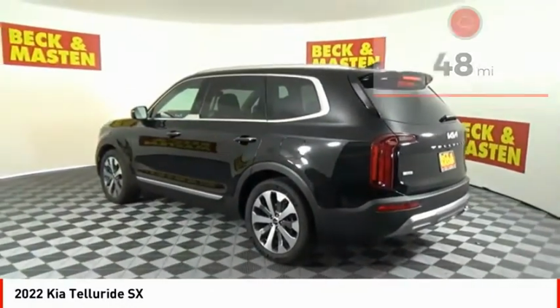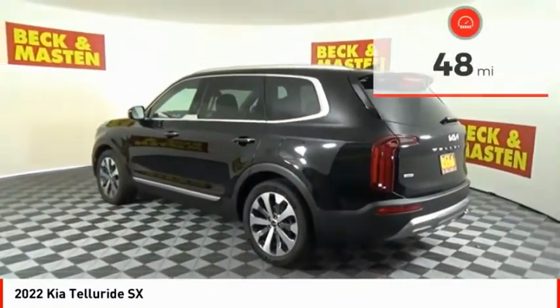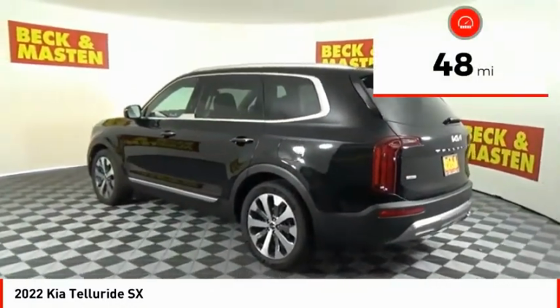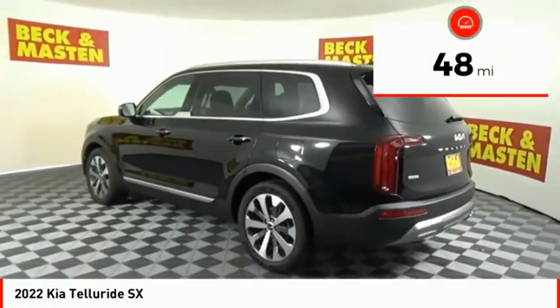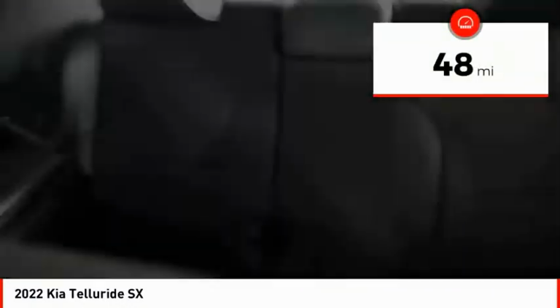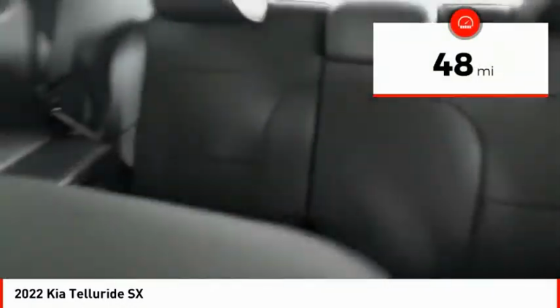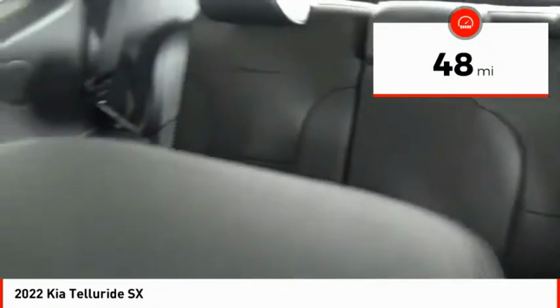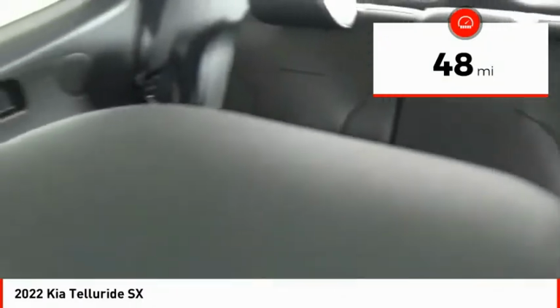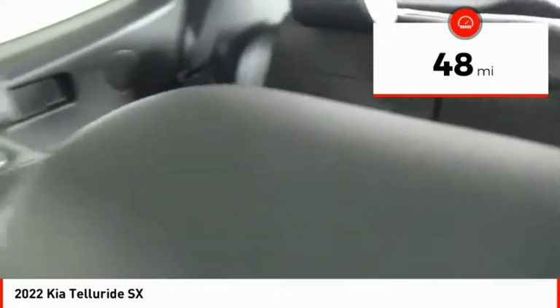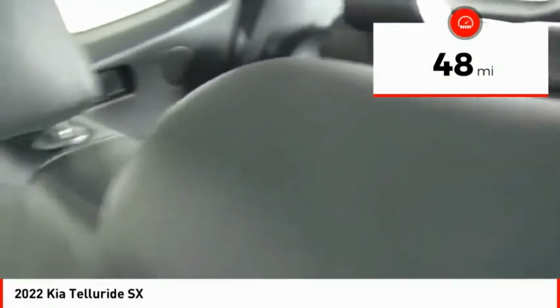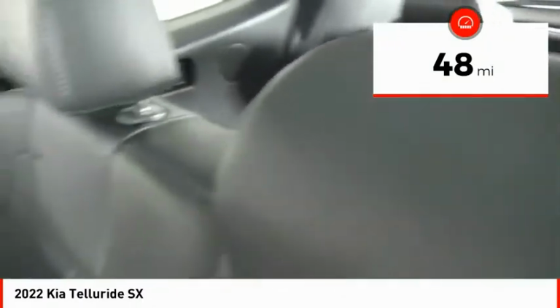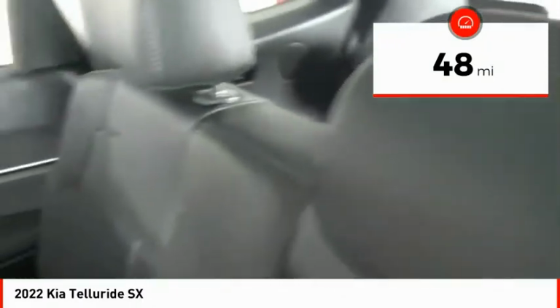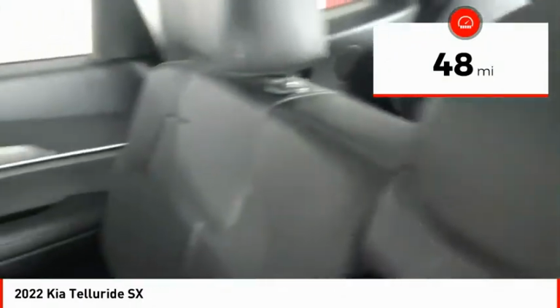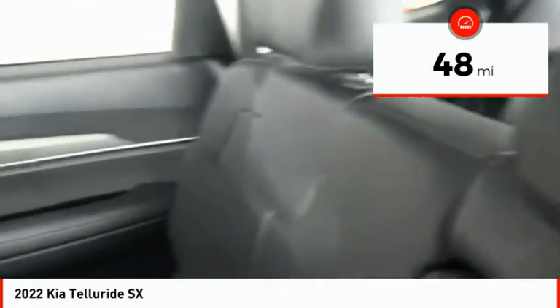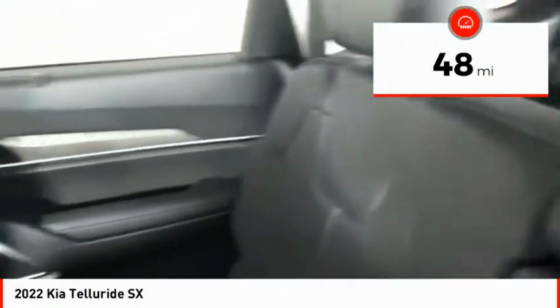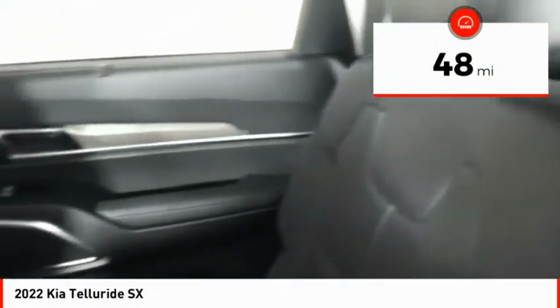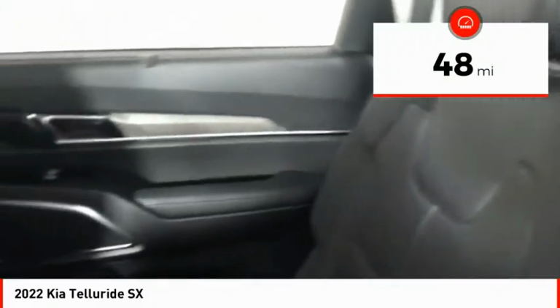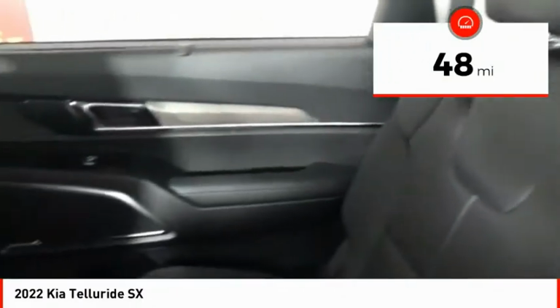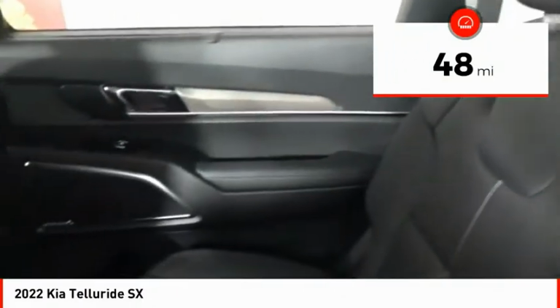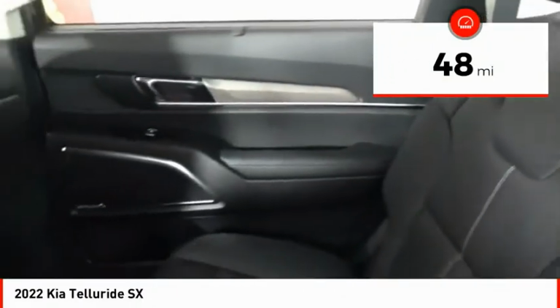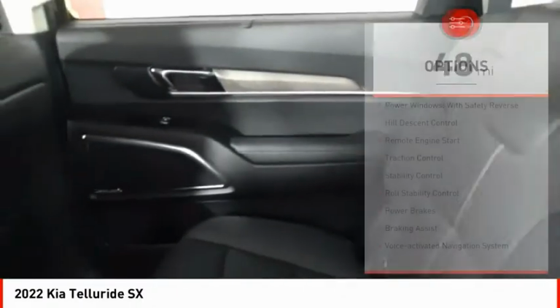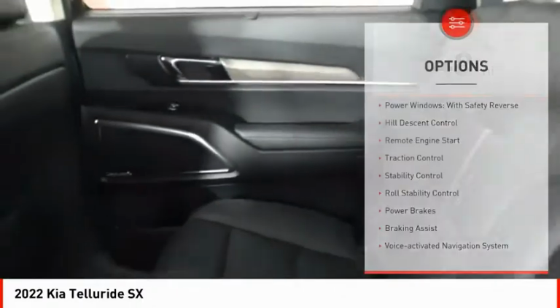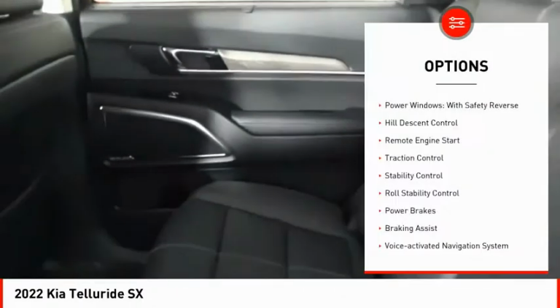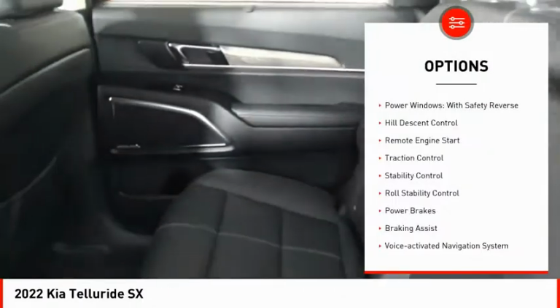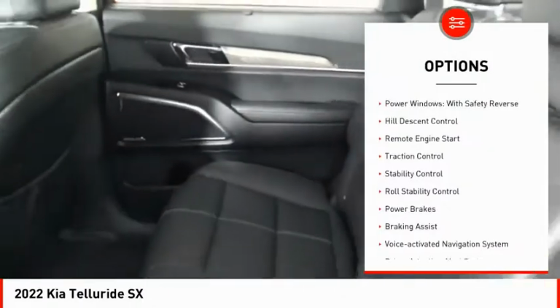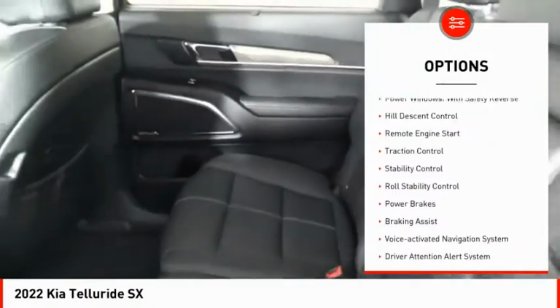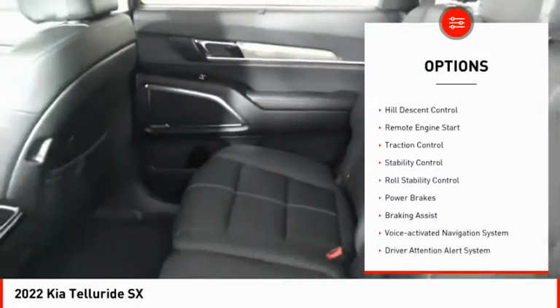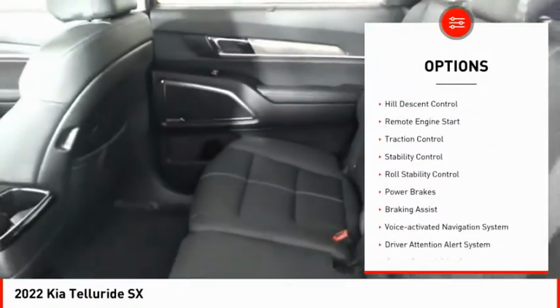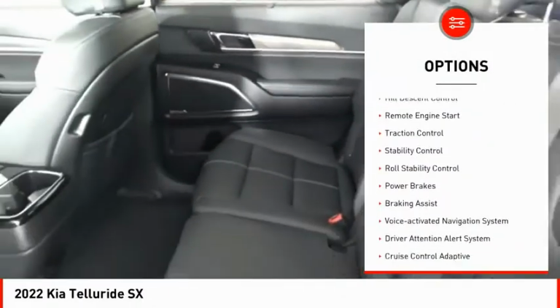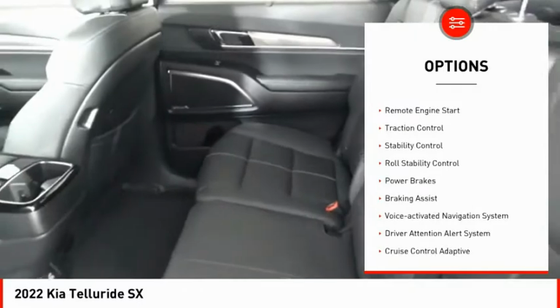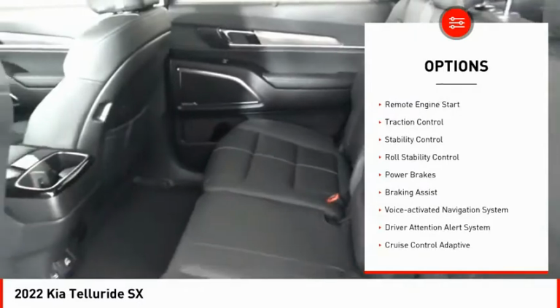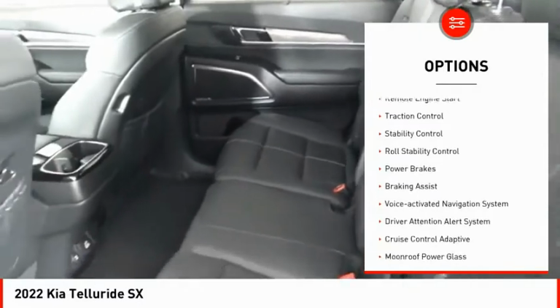This vehicle has less than 100 miles. Here are some of this vehicle's great options: power windows with safety reverse.